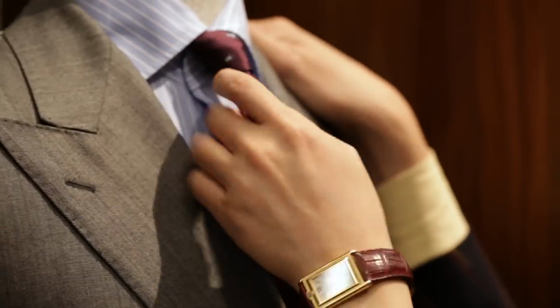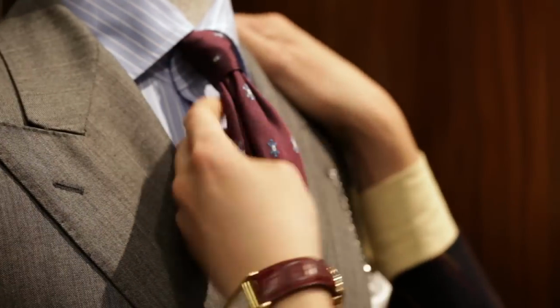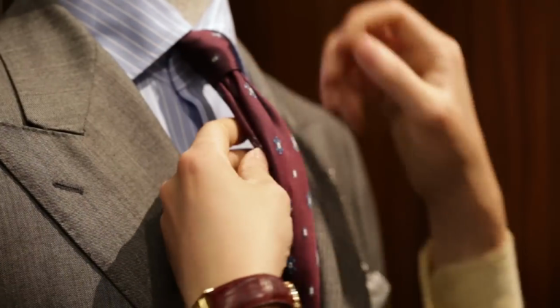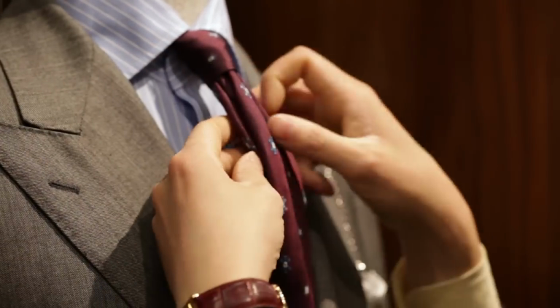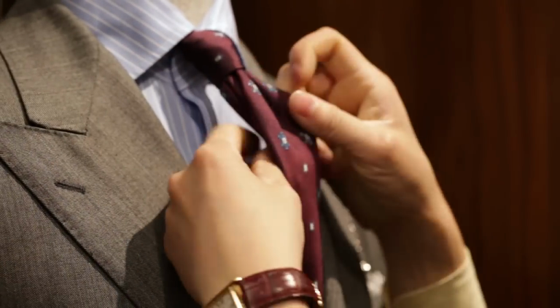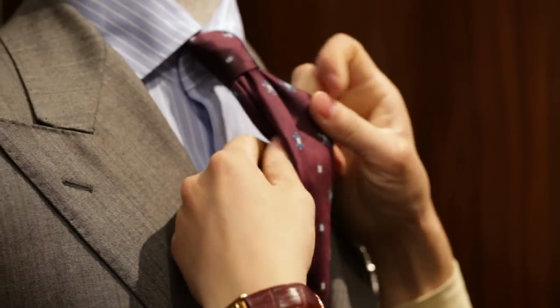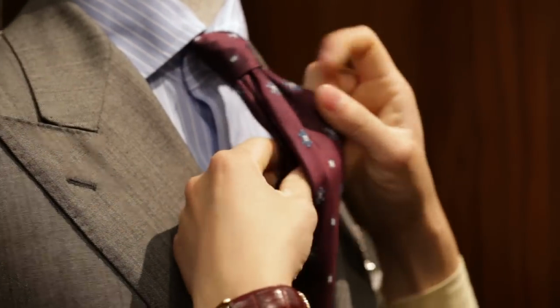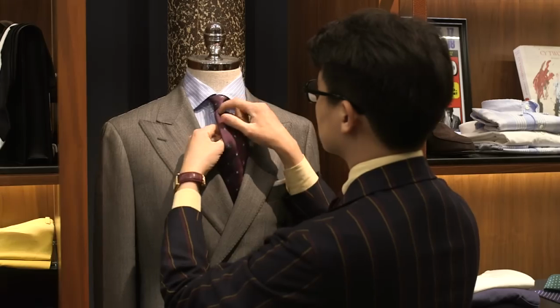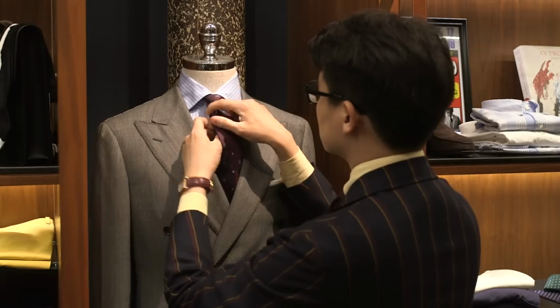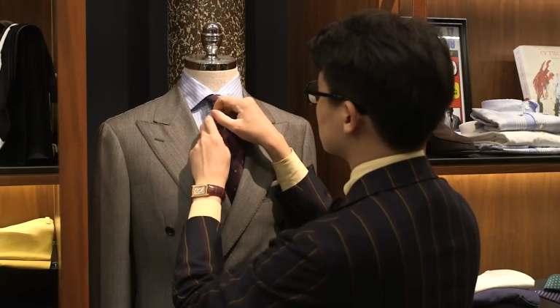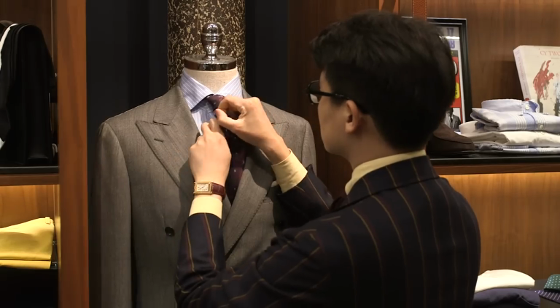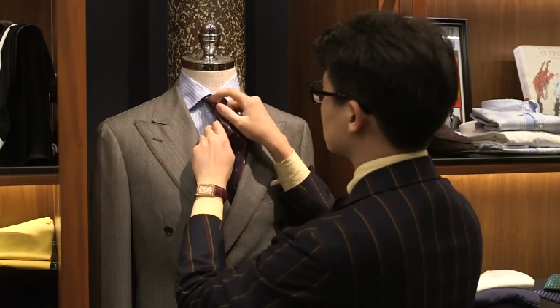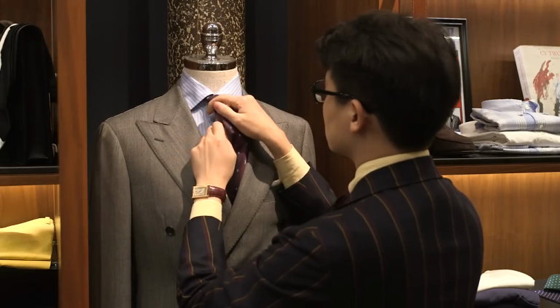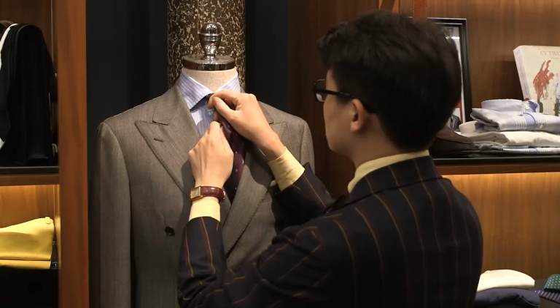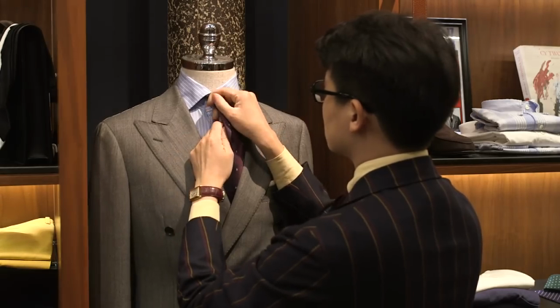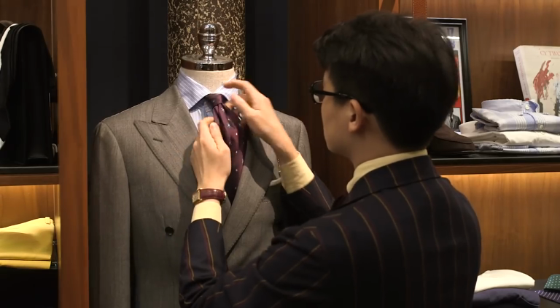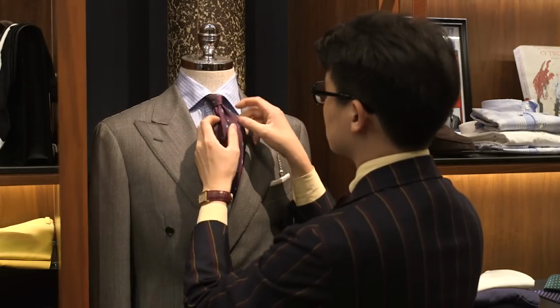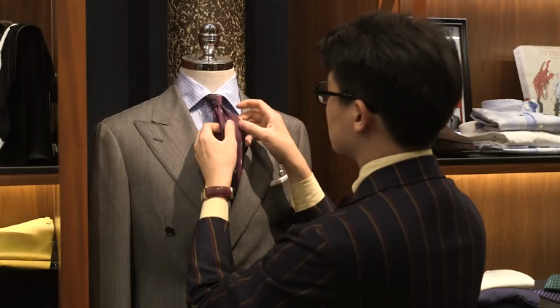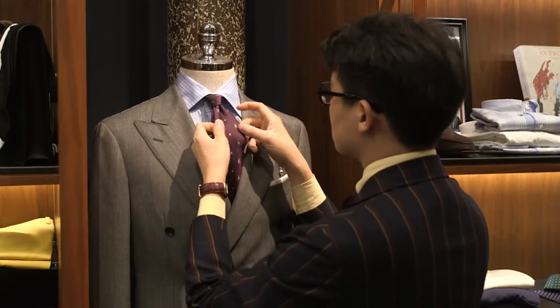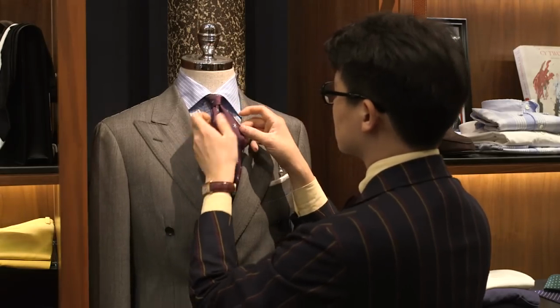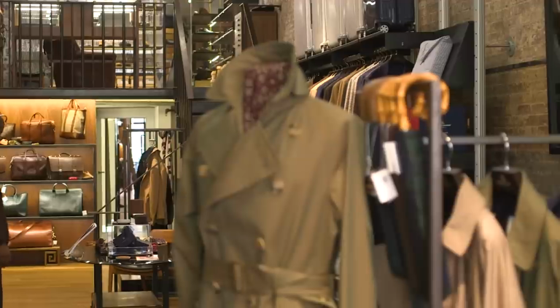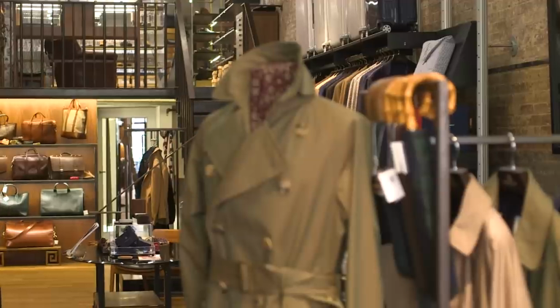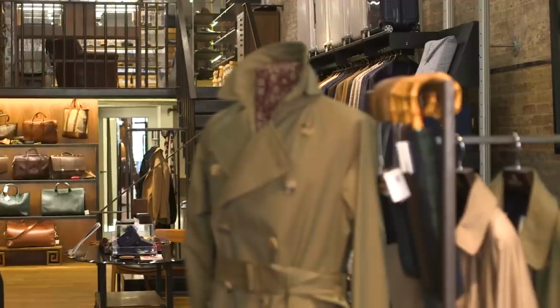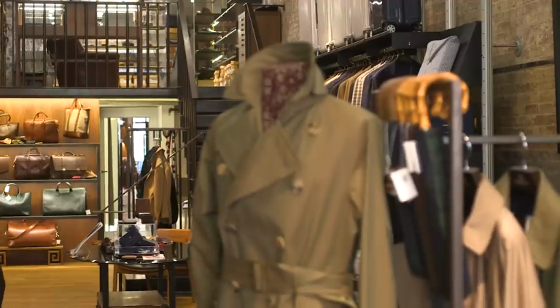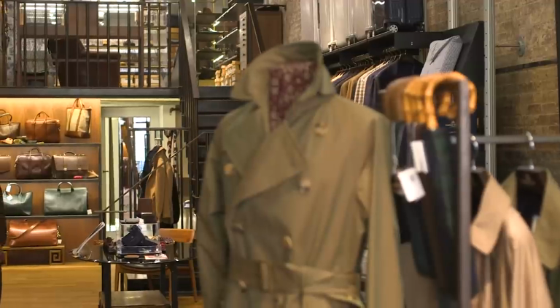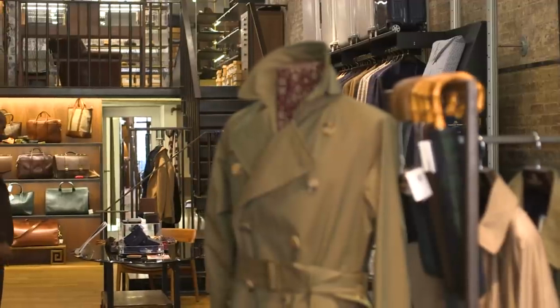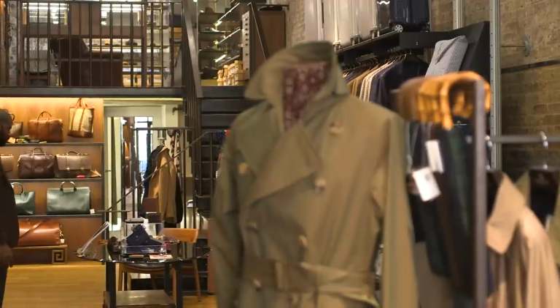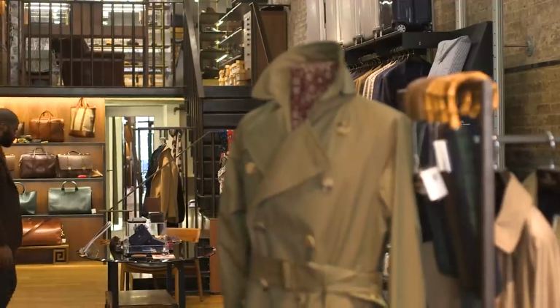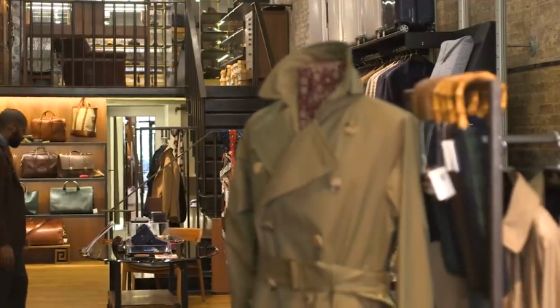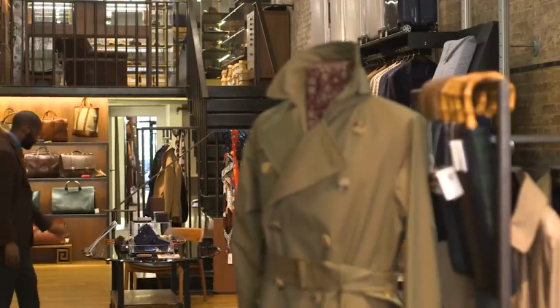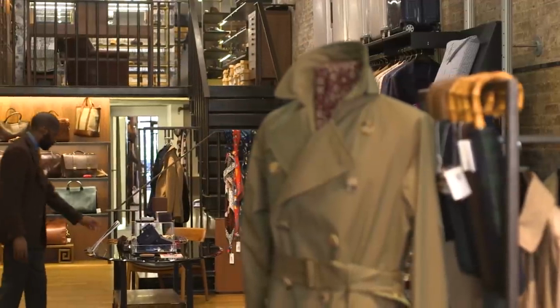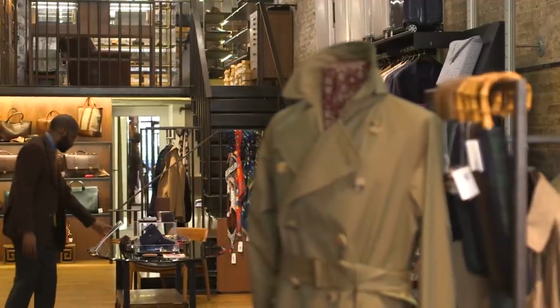My name is Mark Cho. I am one of the owners of the Armory and Drake's, which are classic menswear brands.